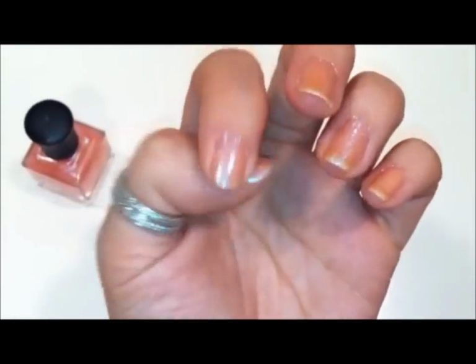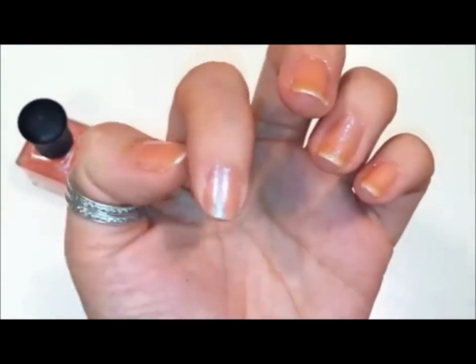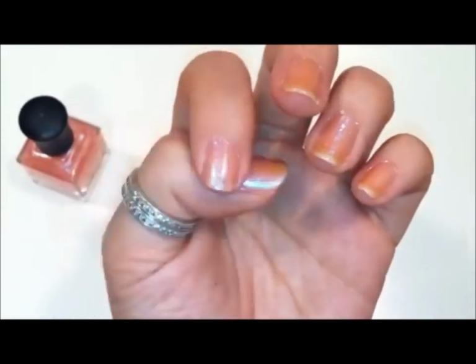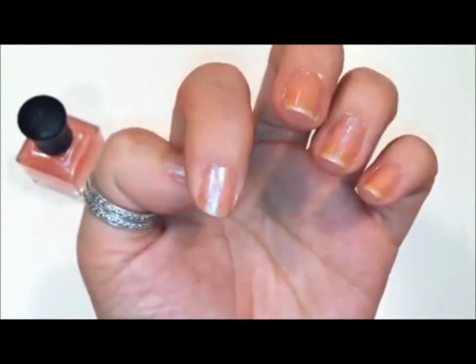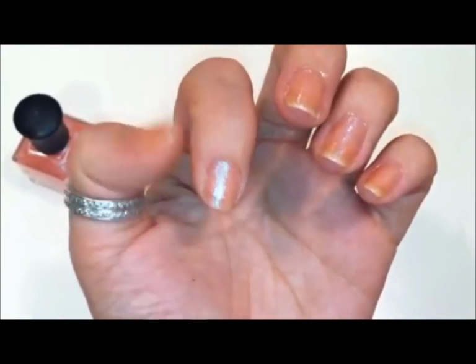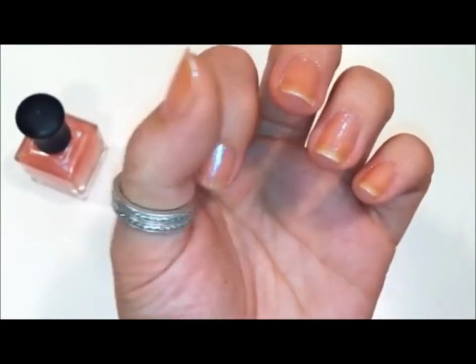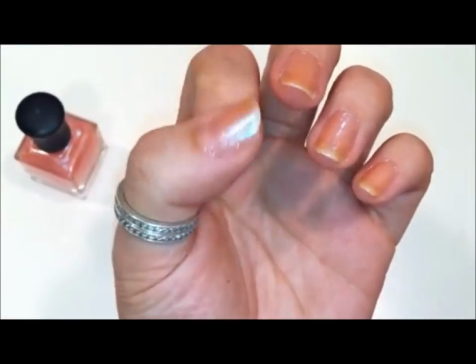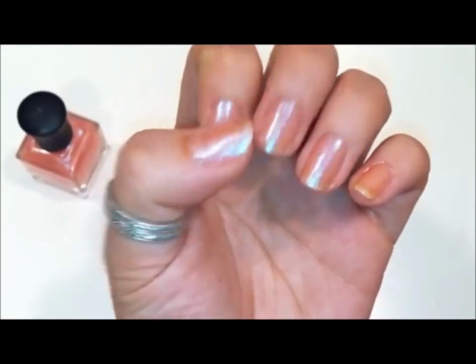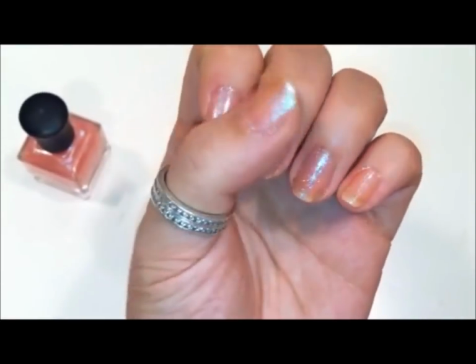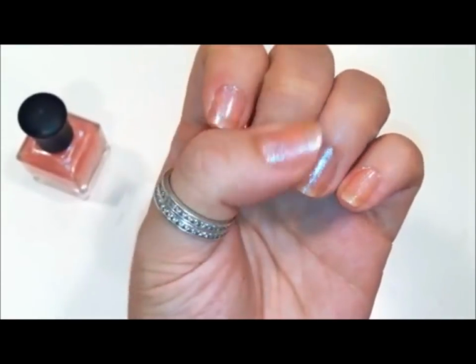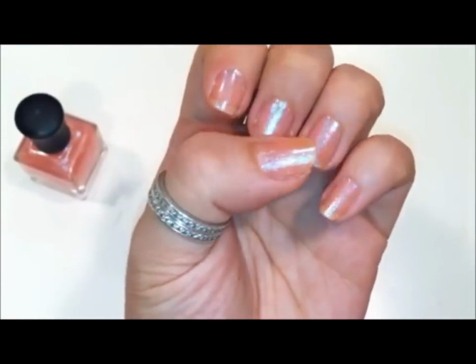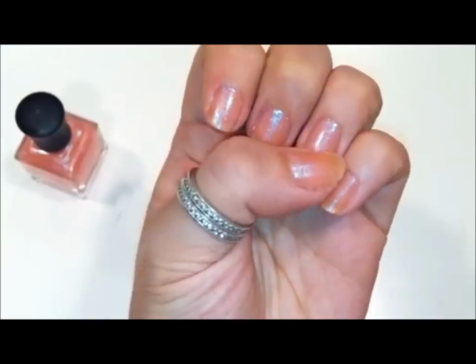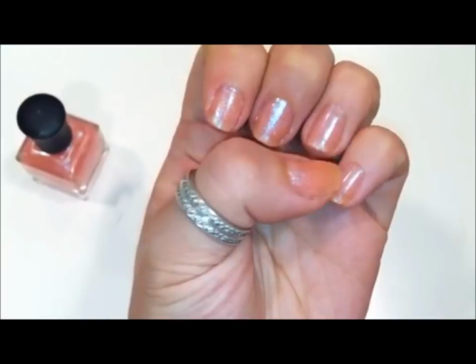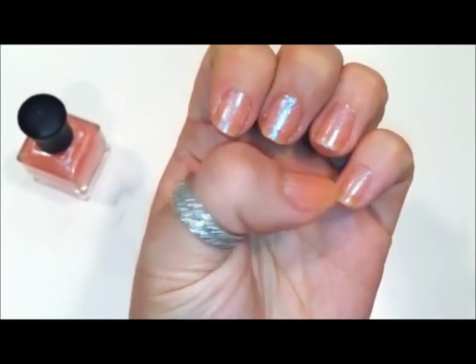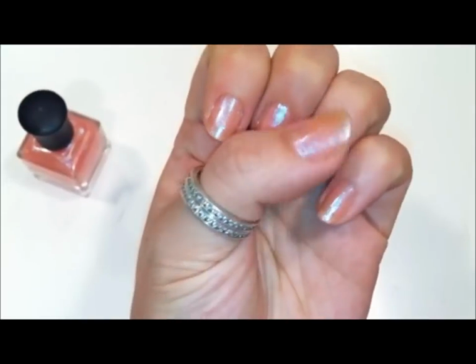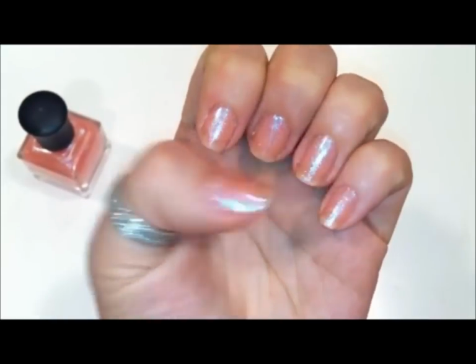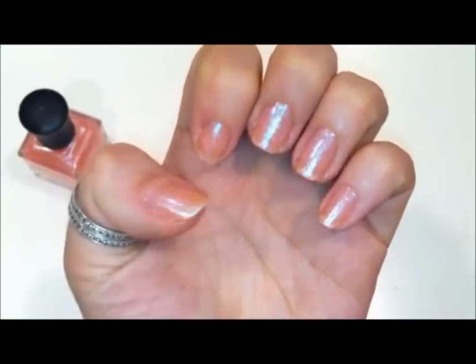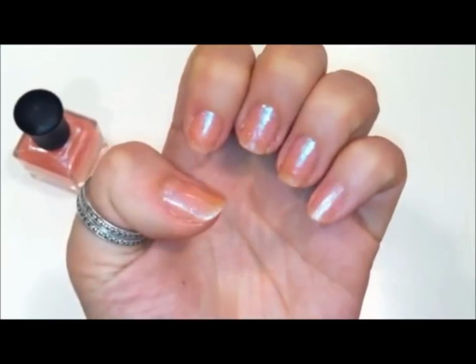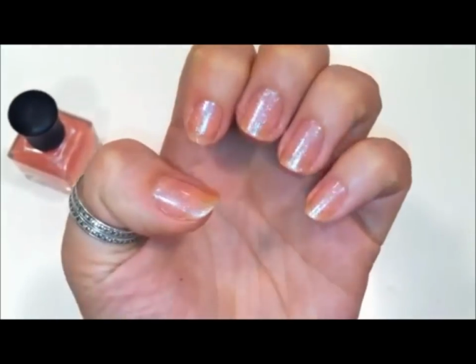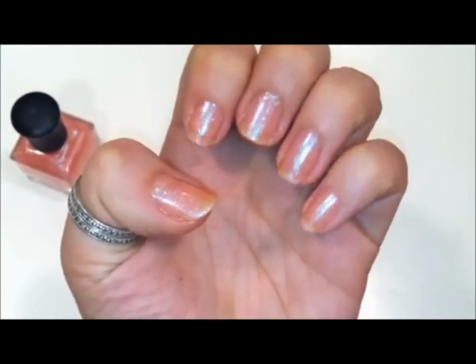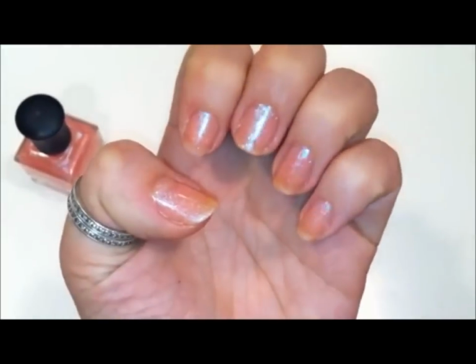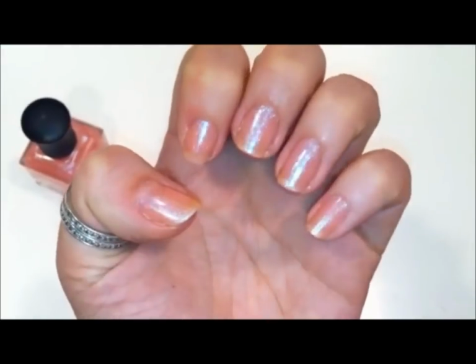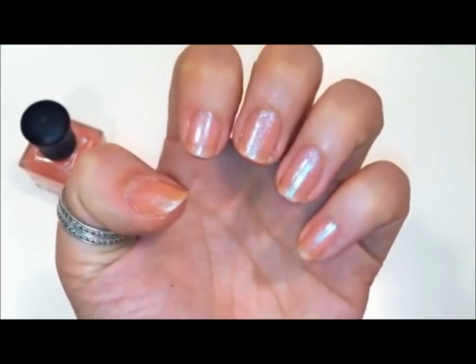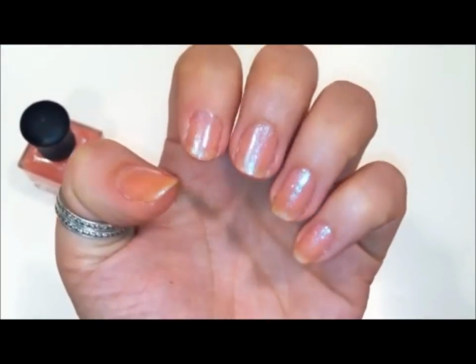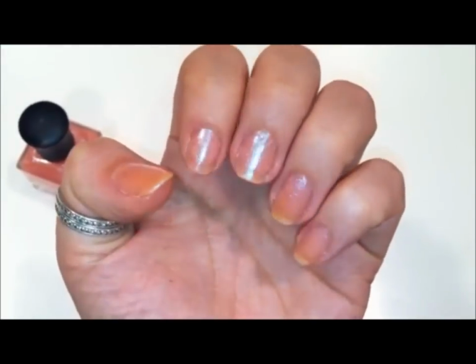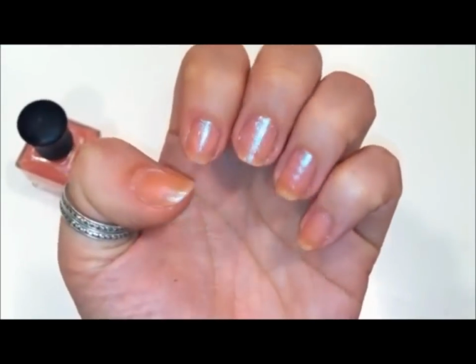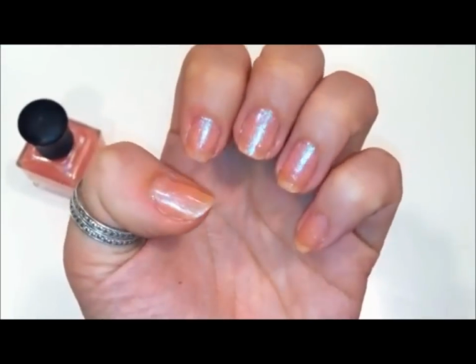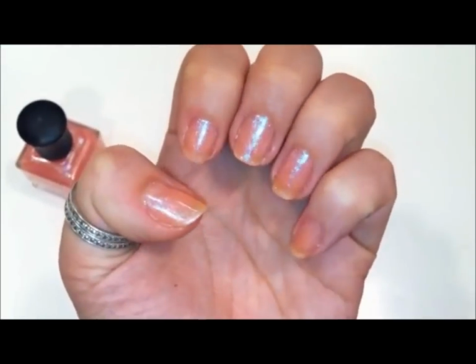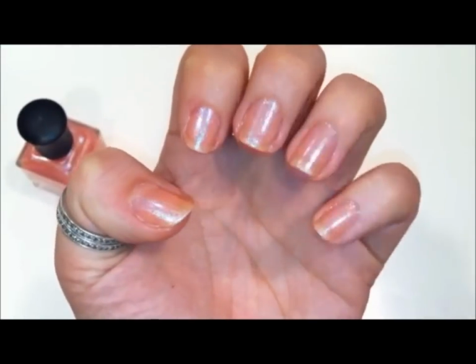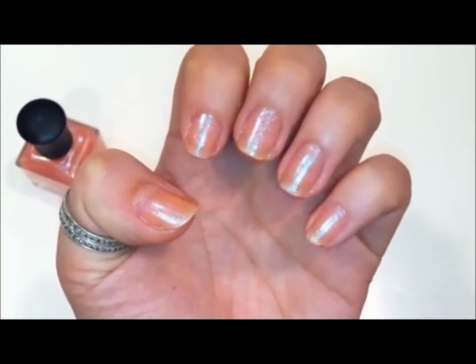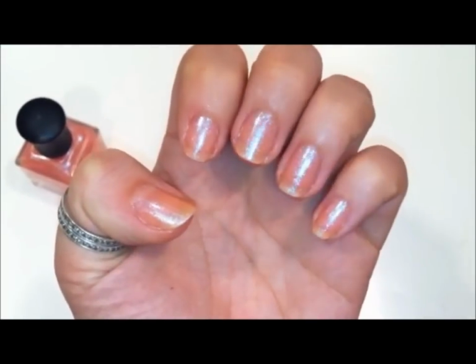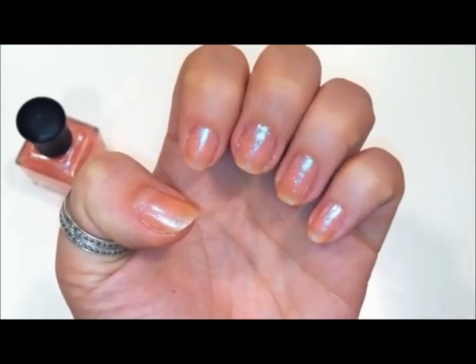It's a very smooth nail polish. It doesn't feel rough at all. It gives a really nice kind of shimmer to the nail.